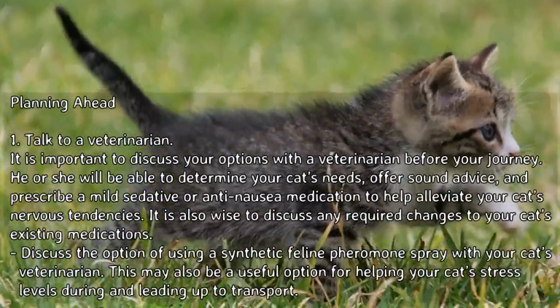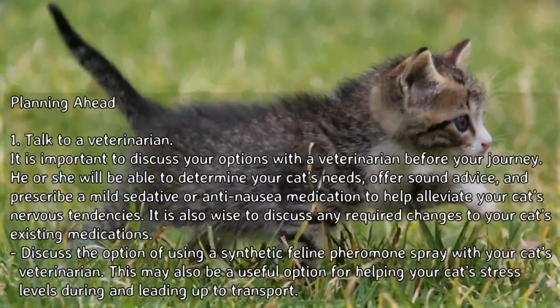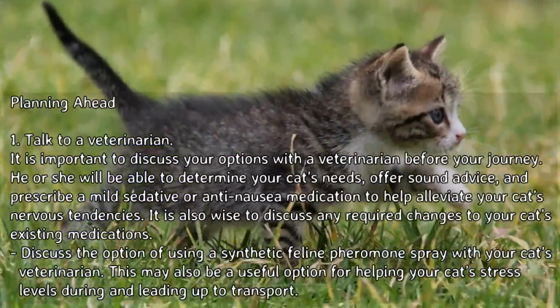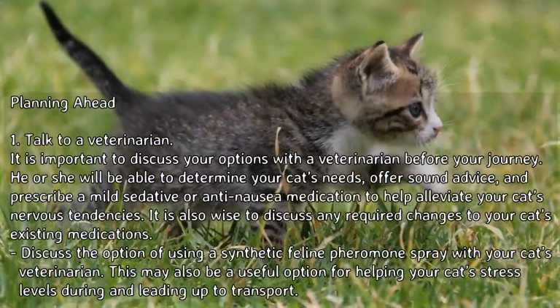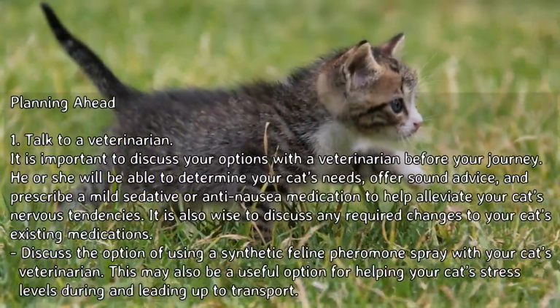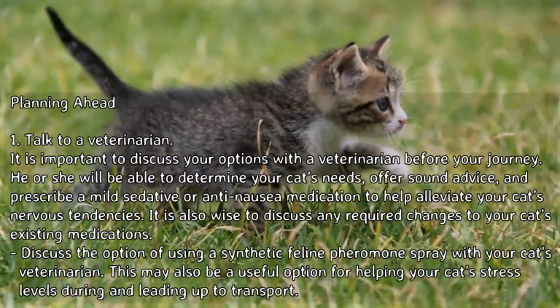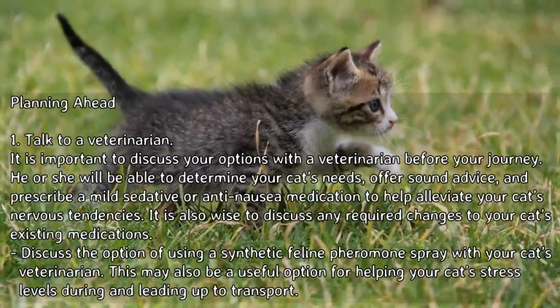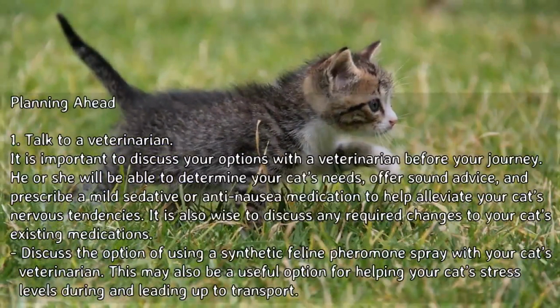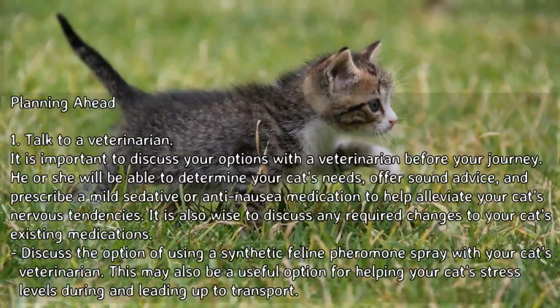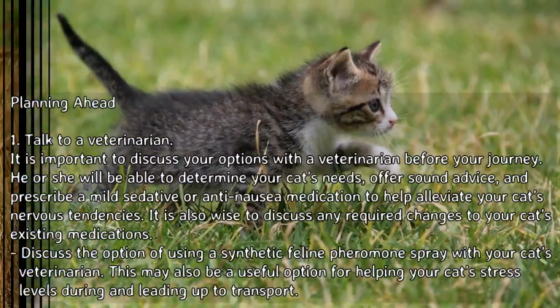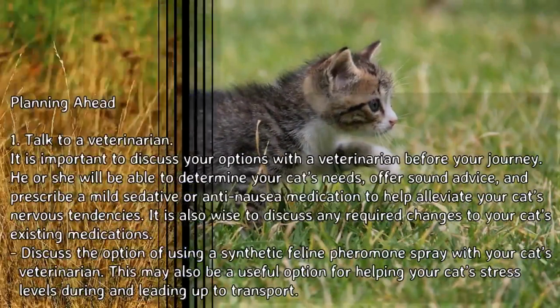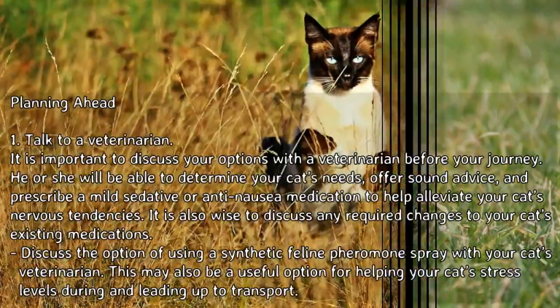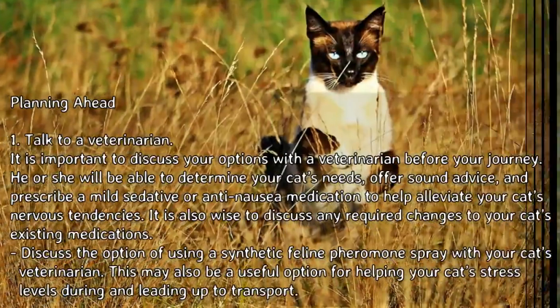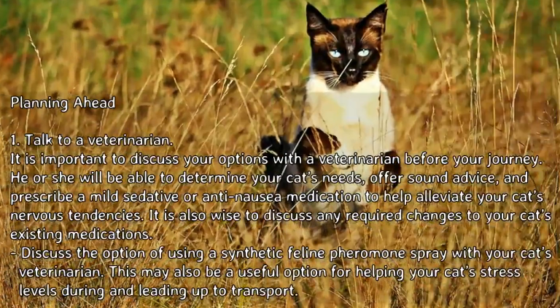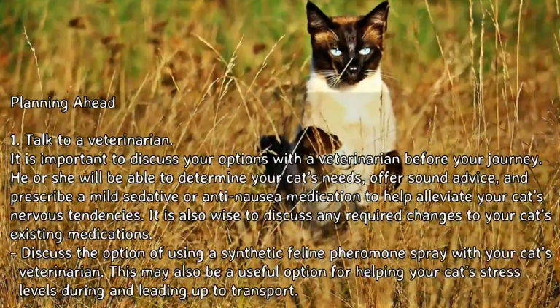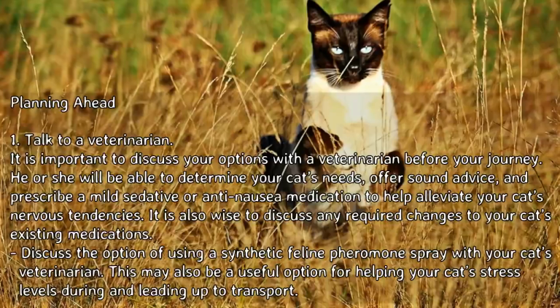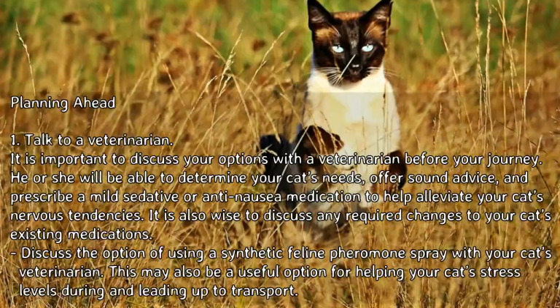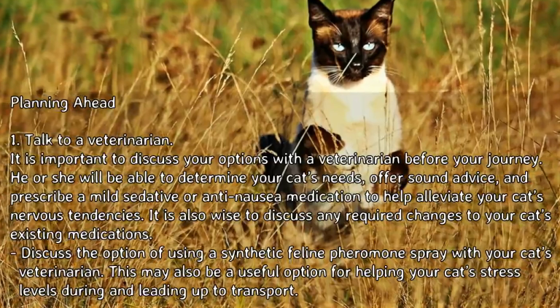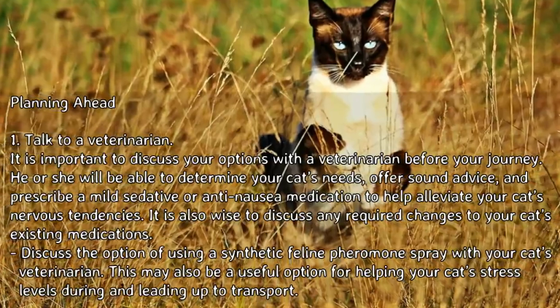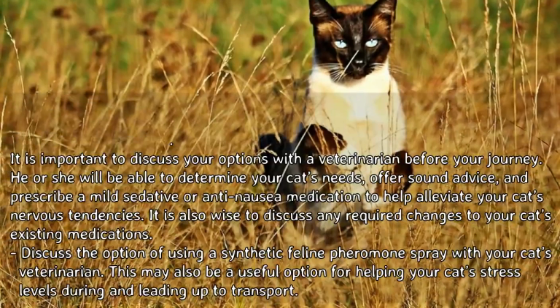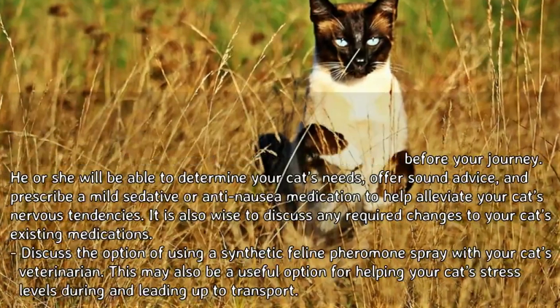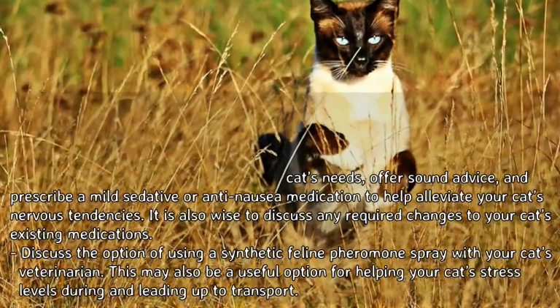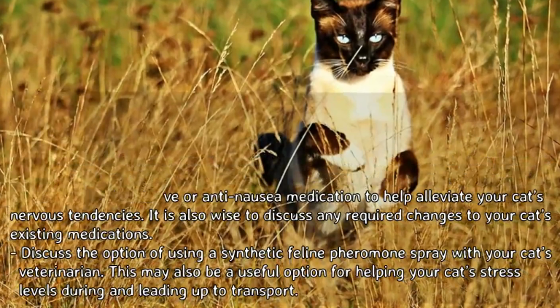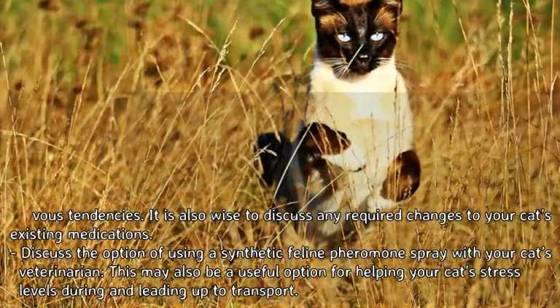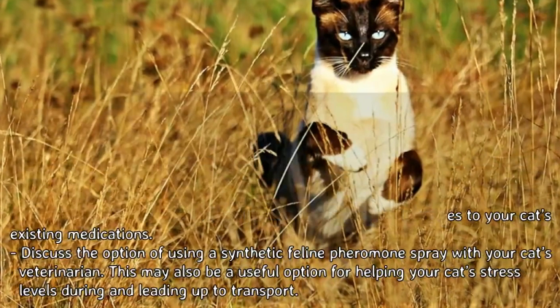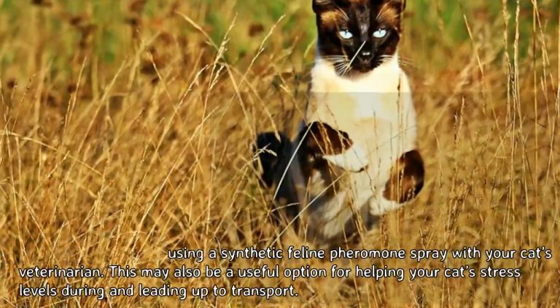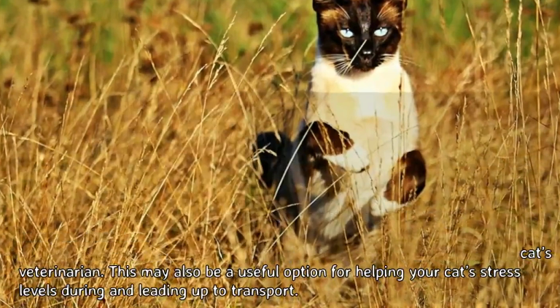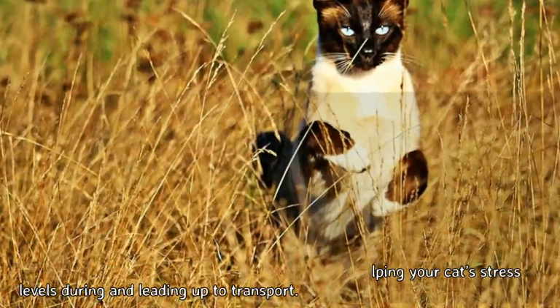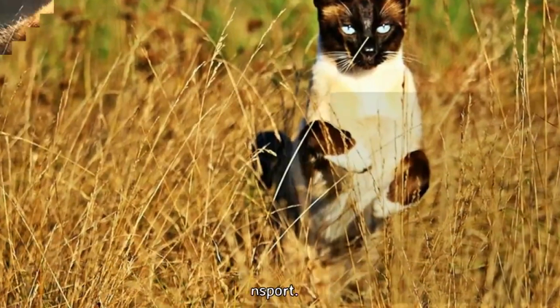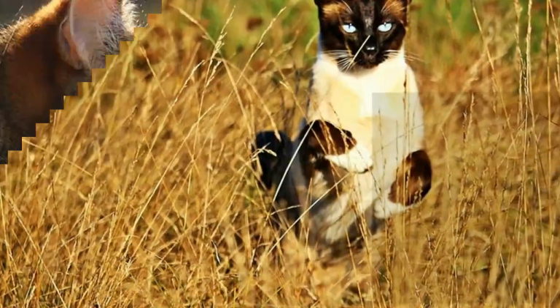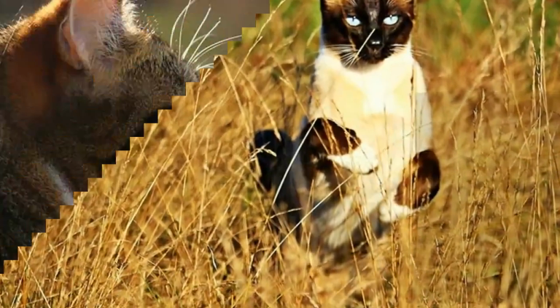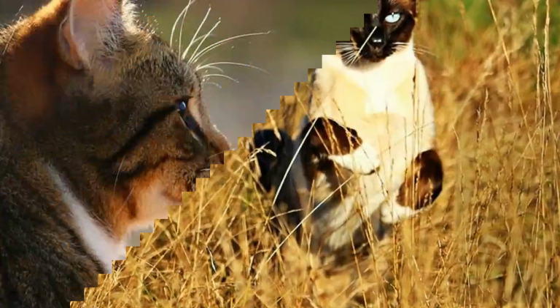Discuss the option of using a synthetic feline pheromone spray with your cat's veterinarian. This may also be a useful option for helping manage your cat's stress levels during and leading up to transport.